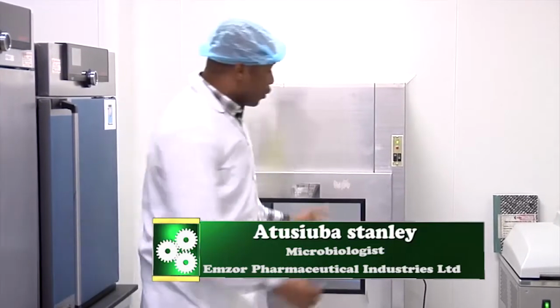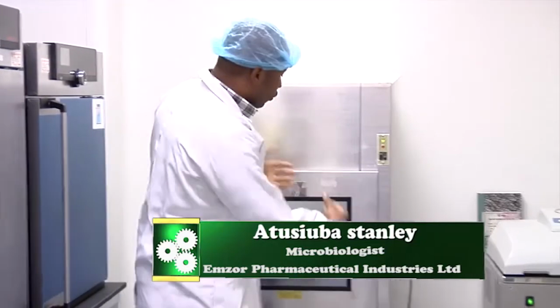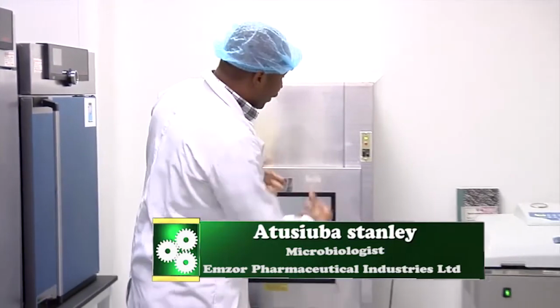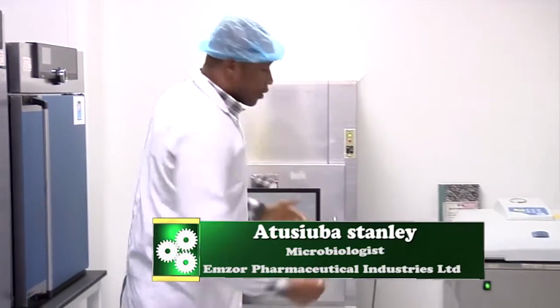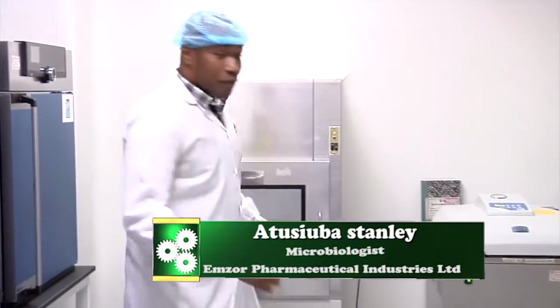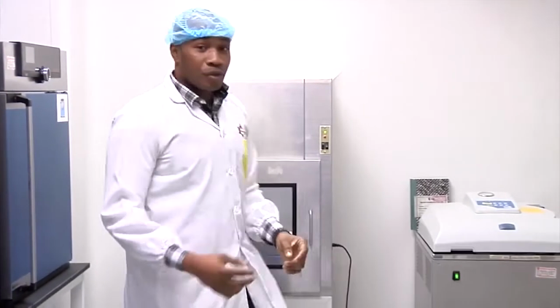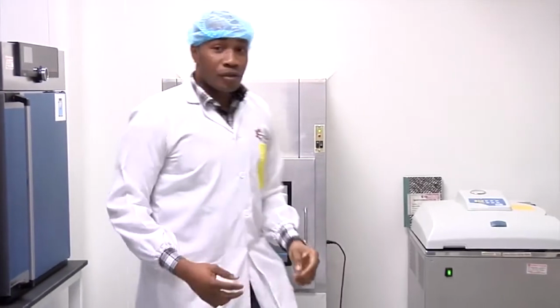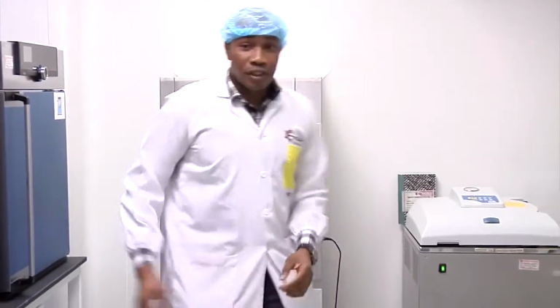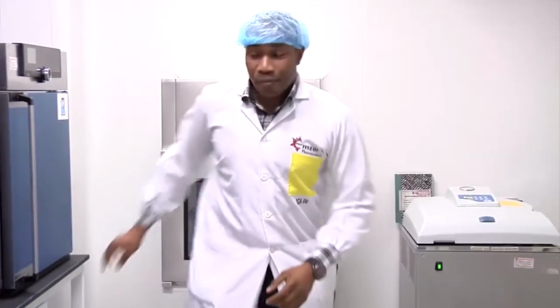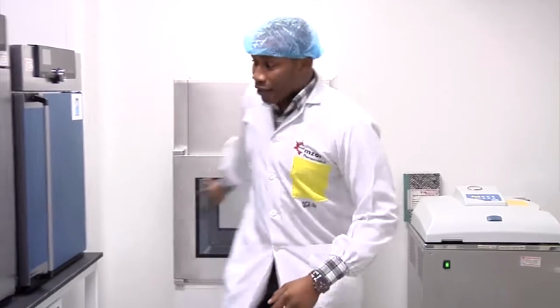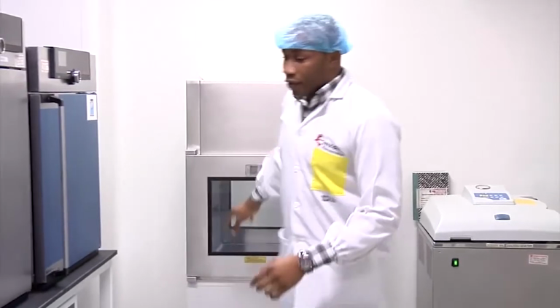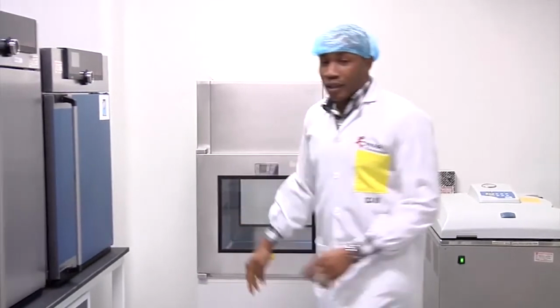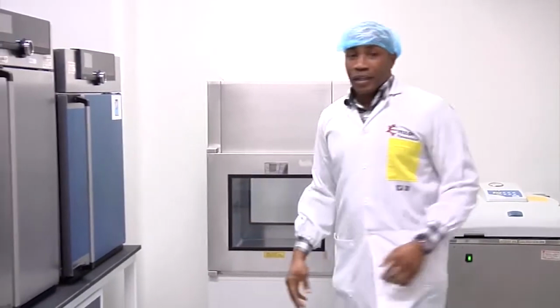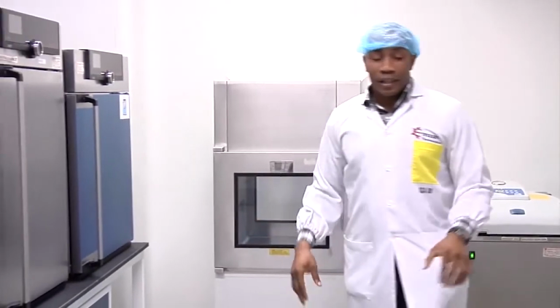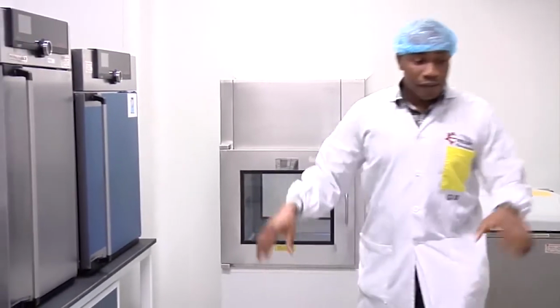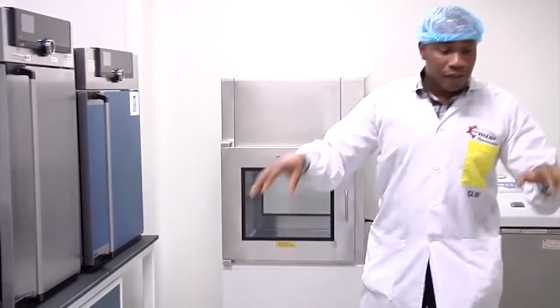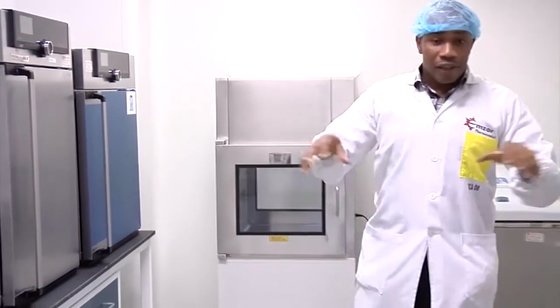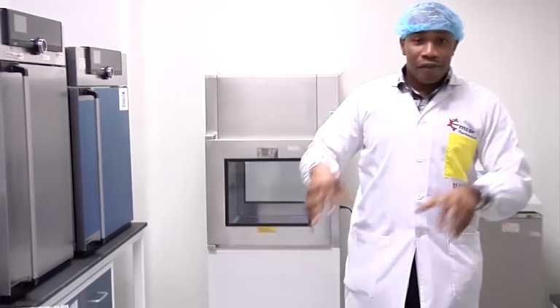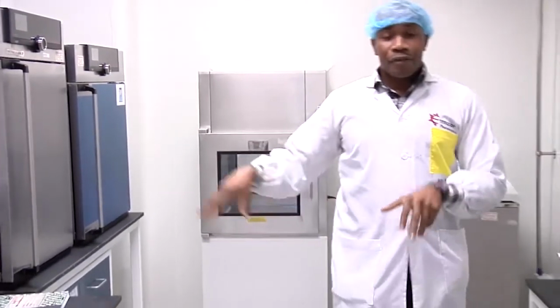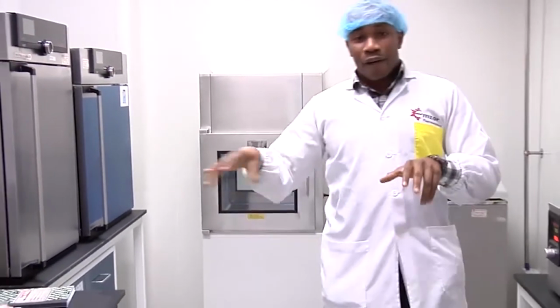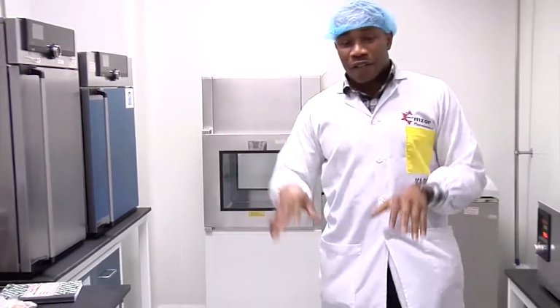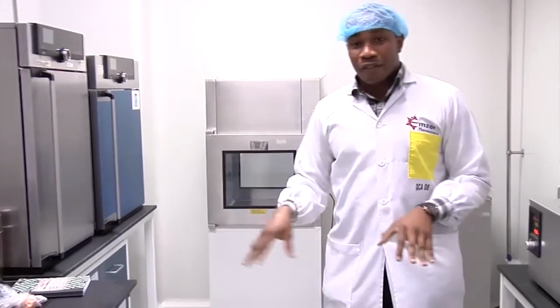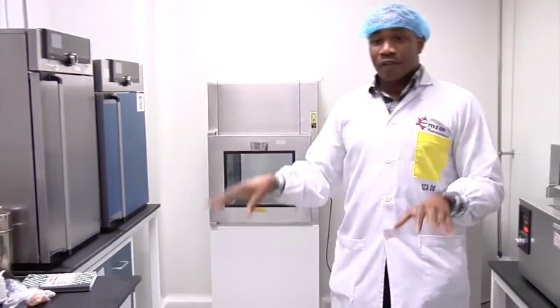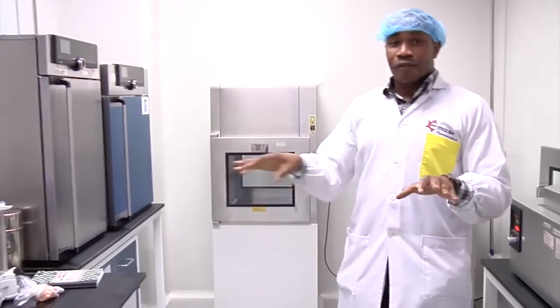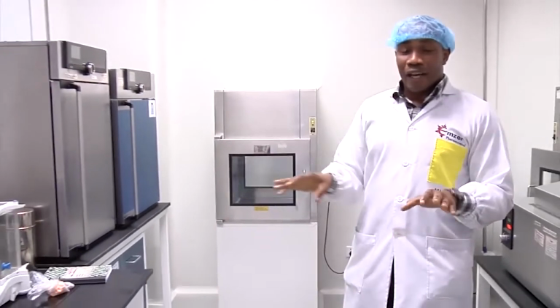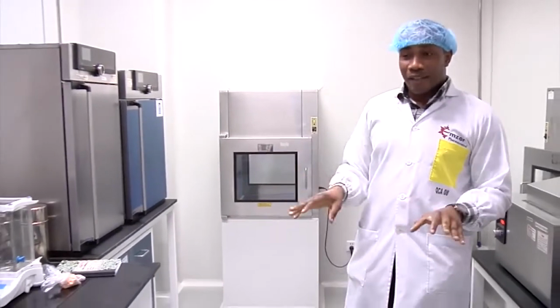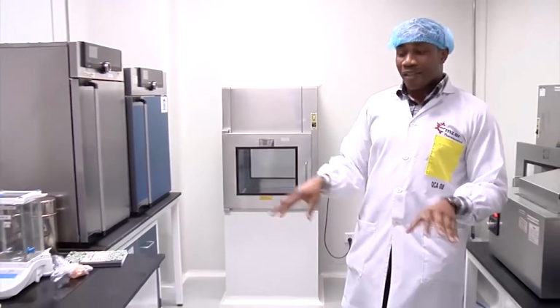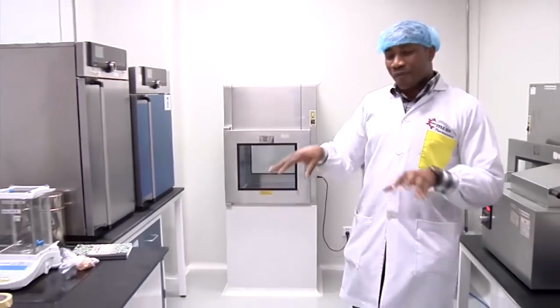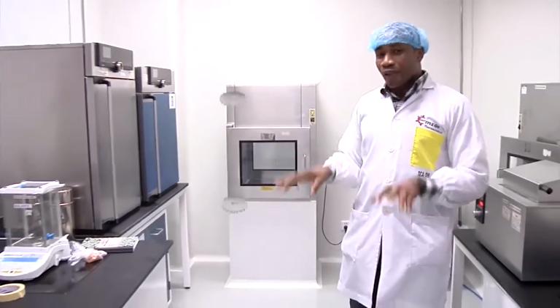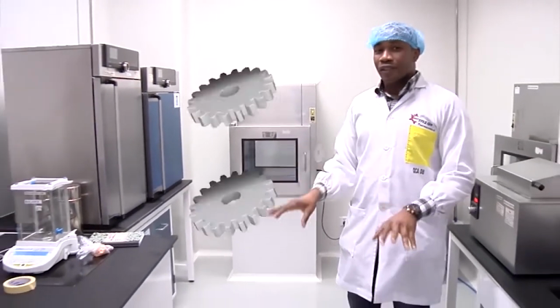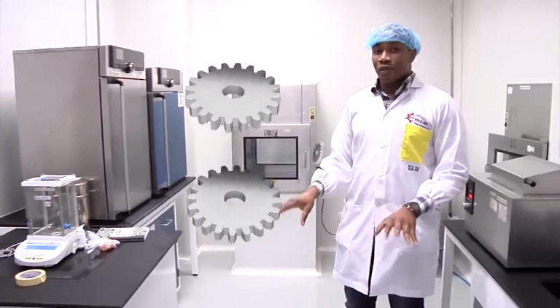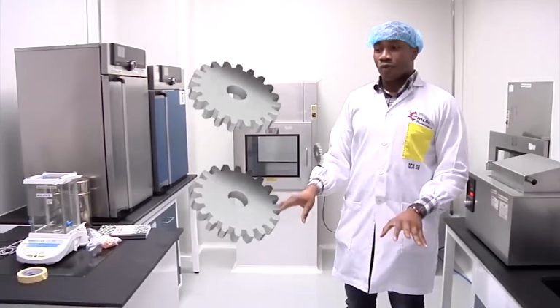With the help of UV light and the HEPA filter here, we decontaminate the surface of the sample before bringing it through this pass box. Every preparation for analysis is then done in this room.